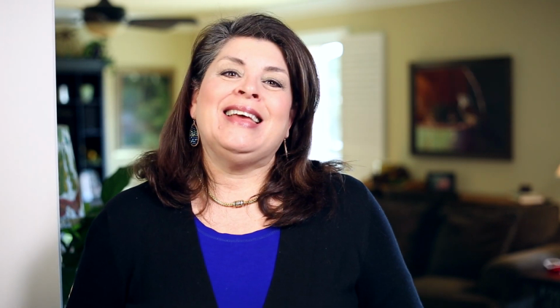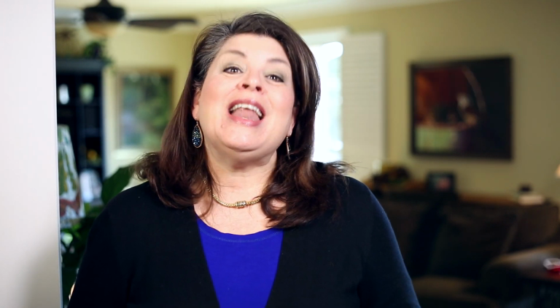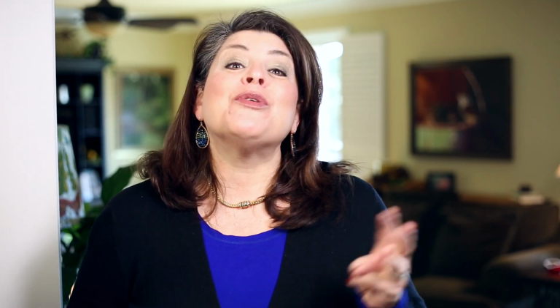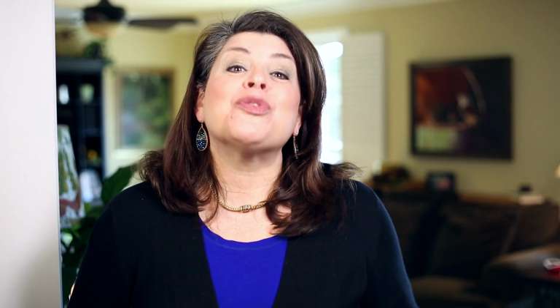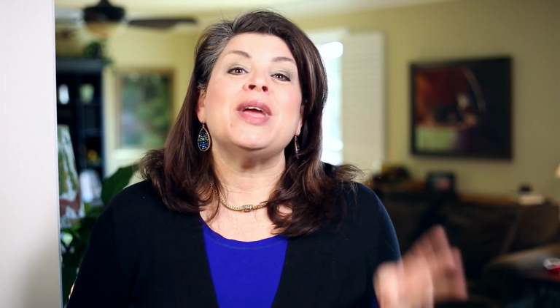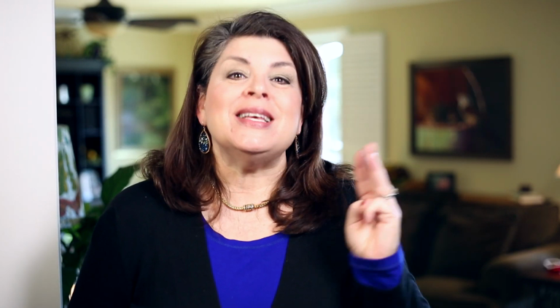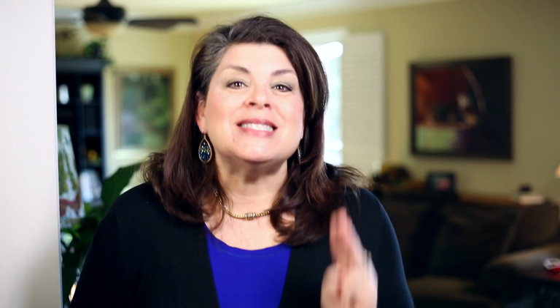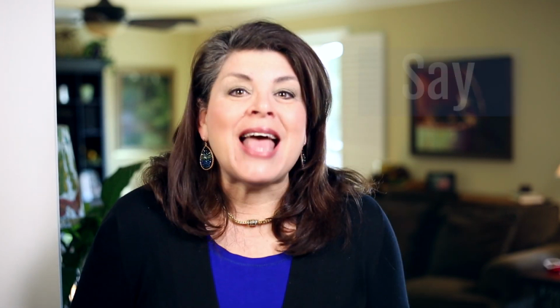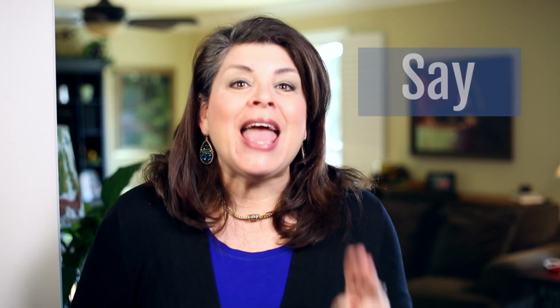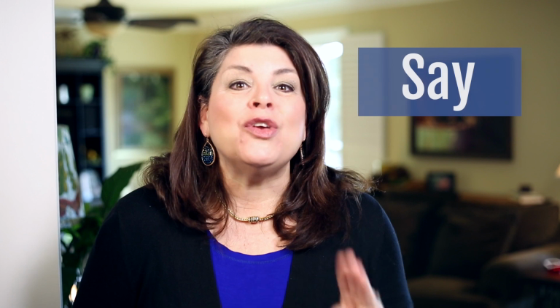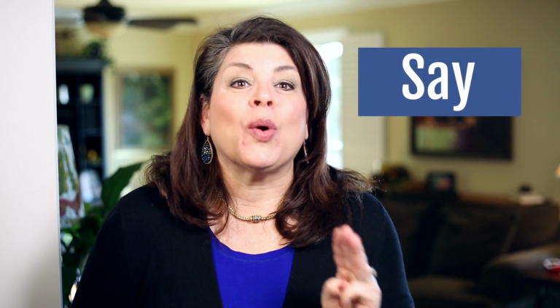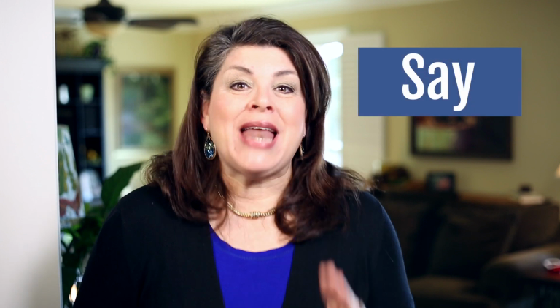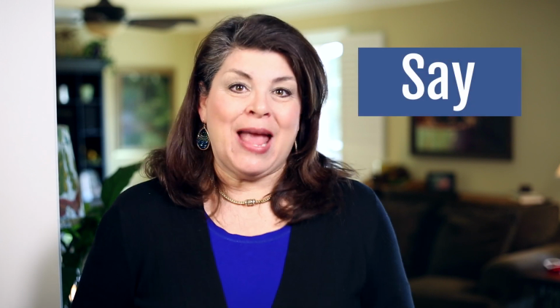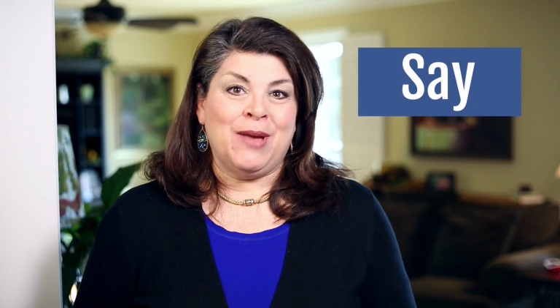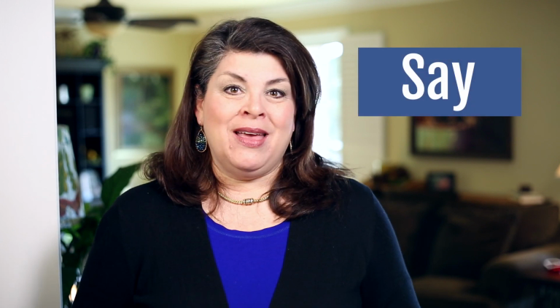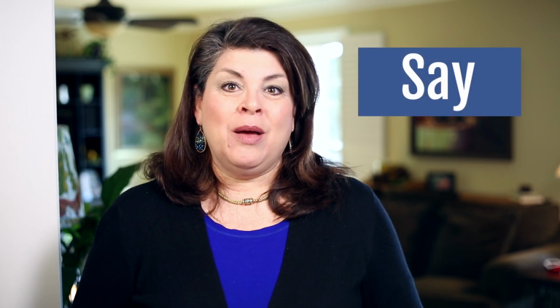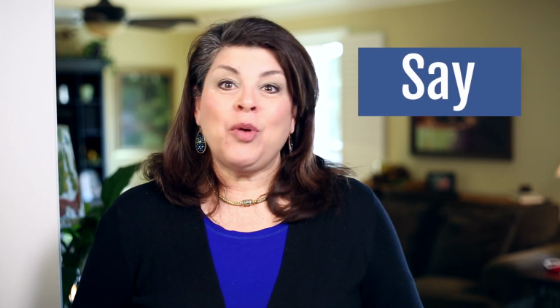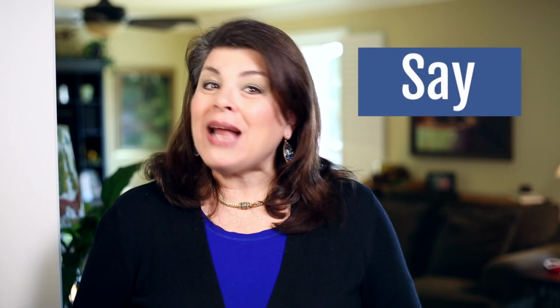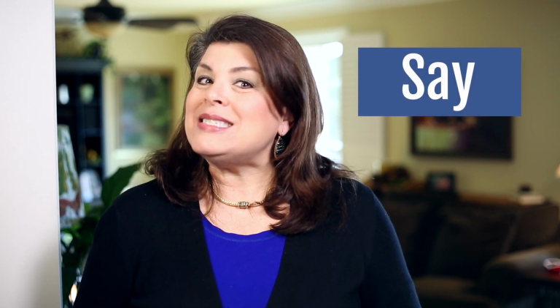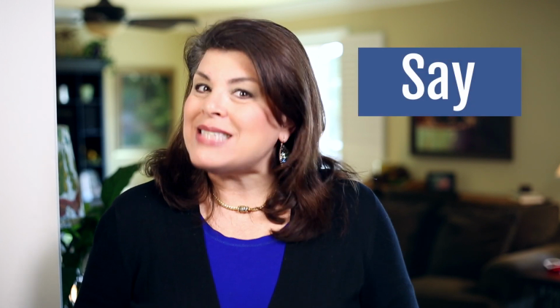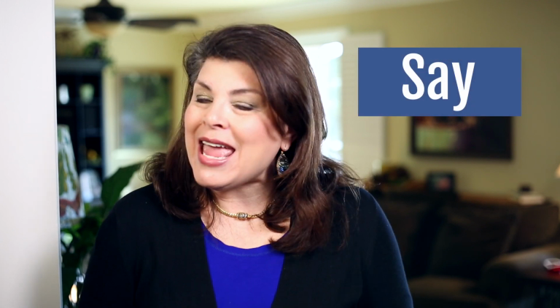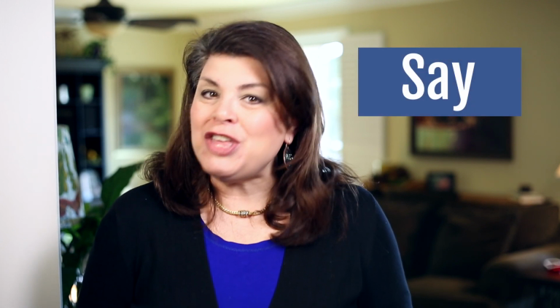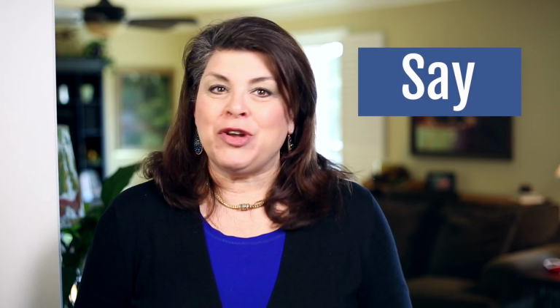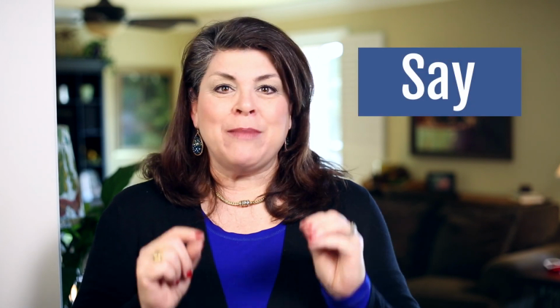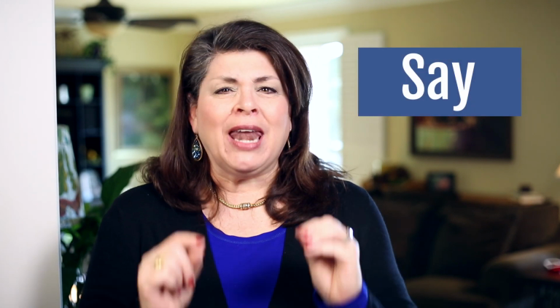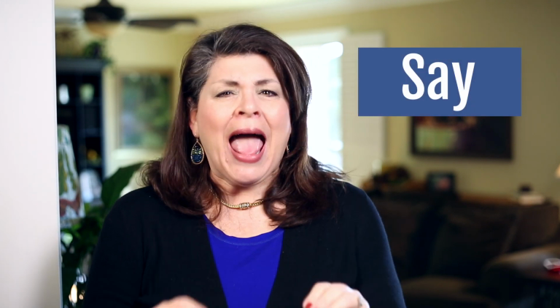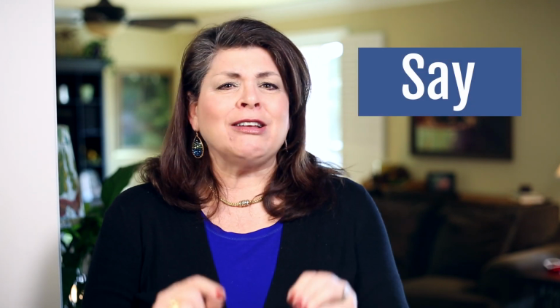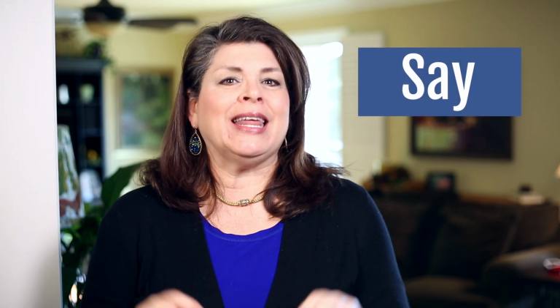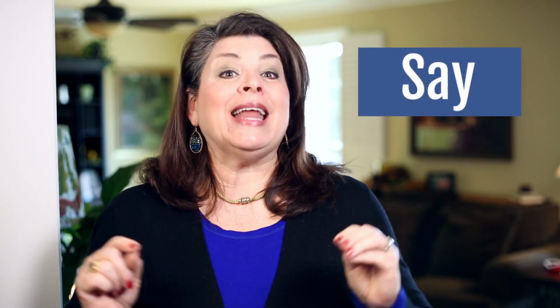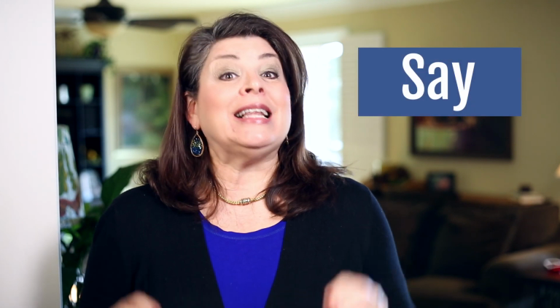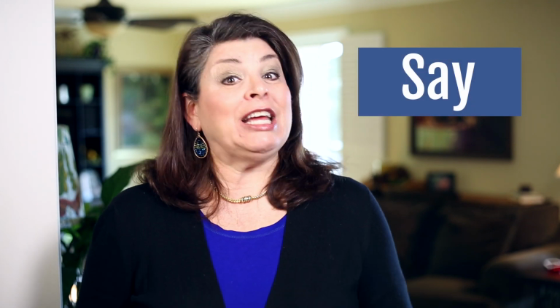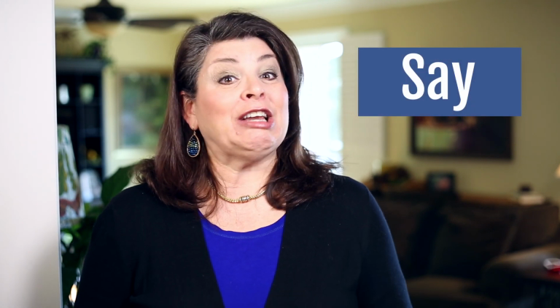Number three: say your name. Practice saying your name loudly and clearly.